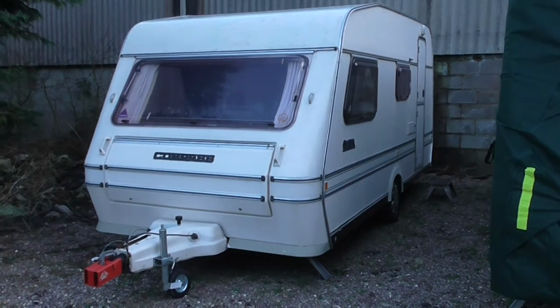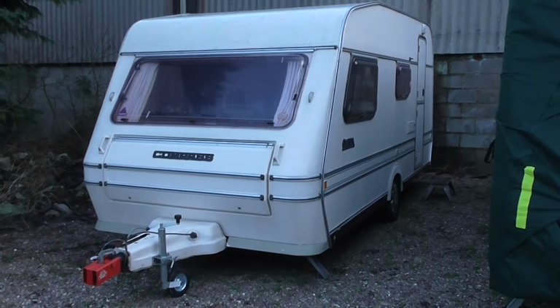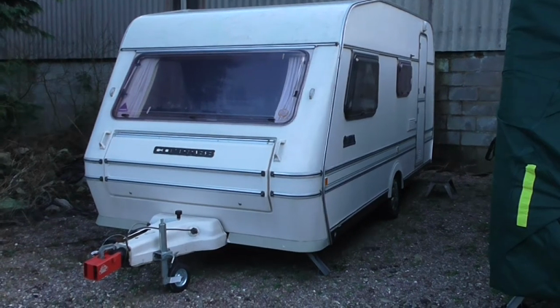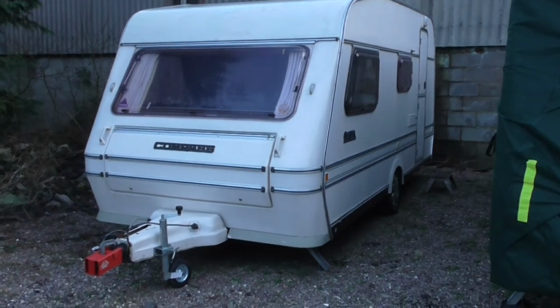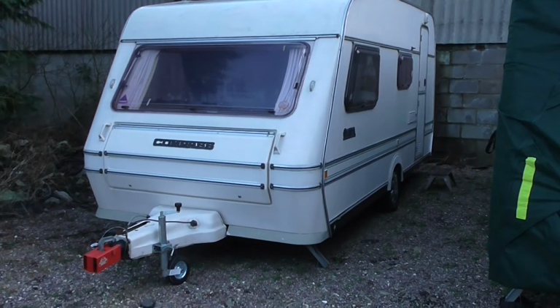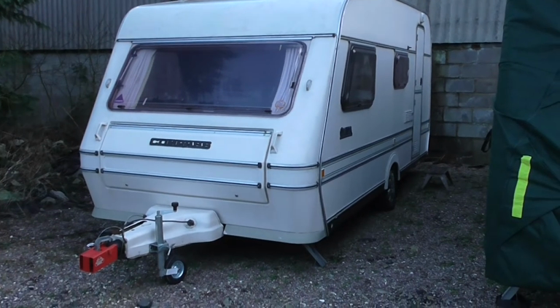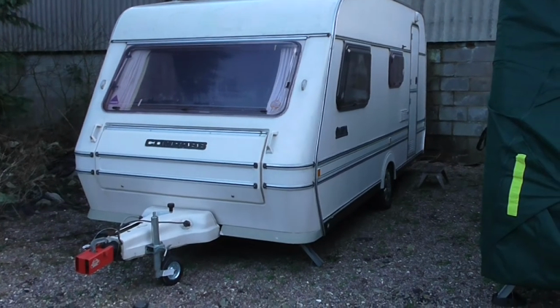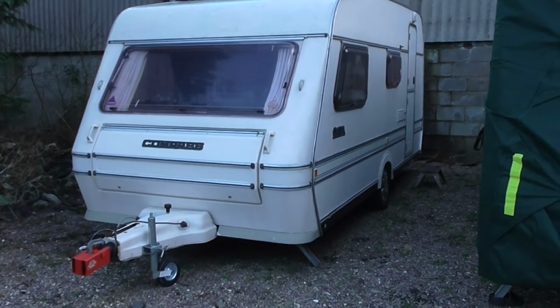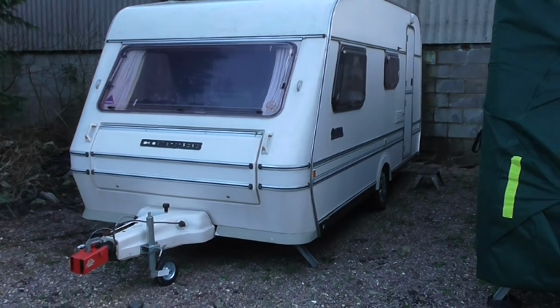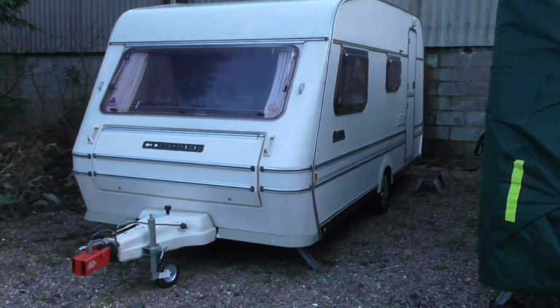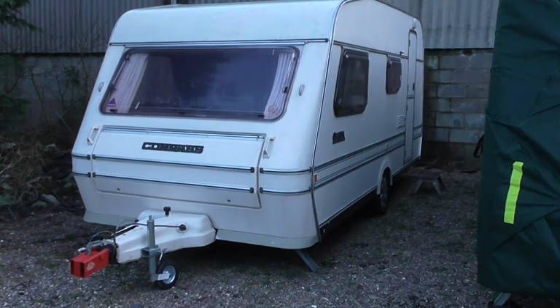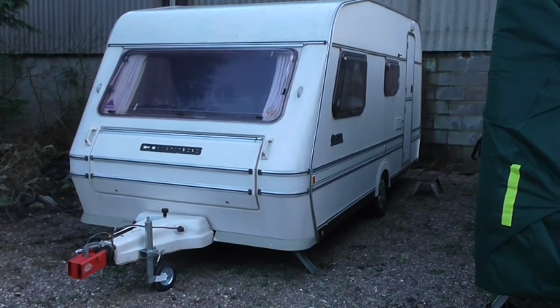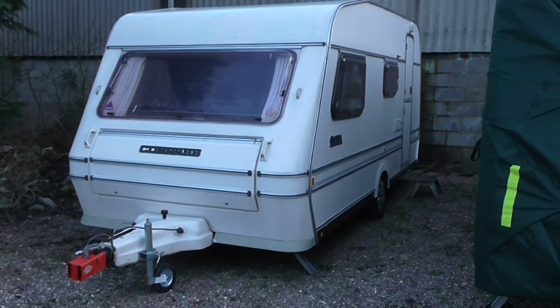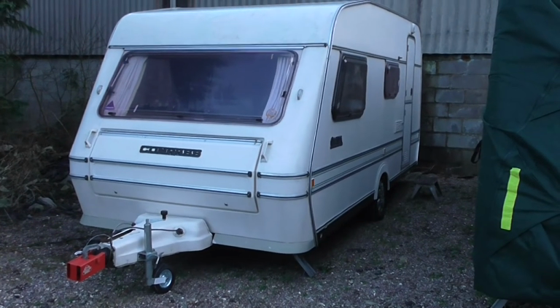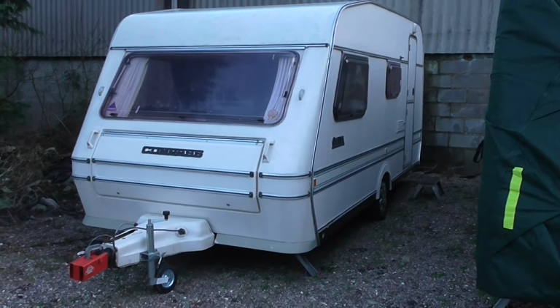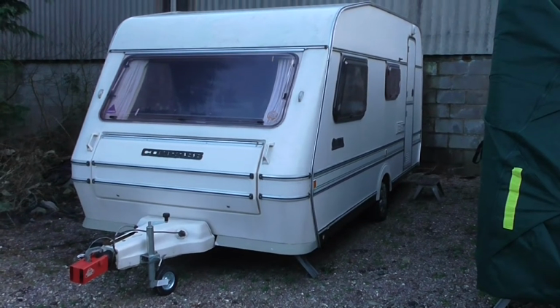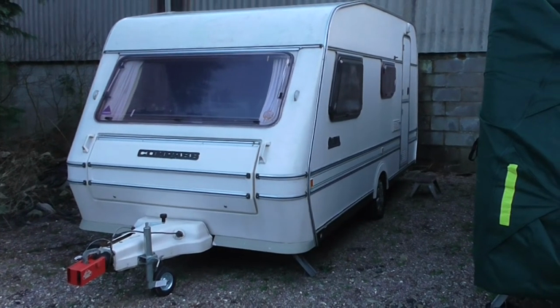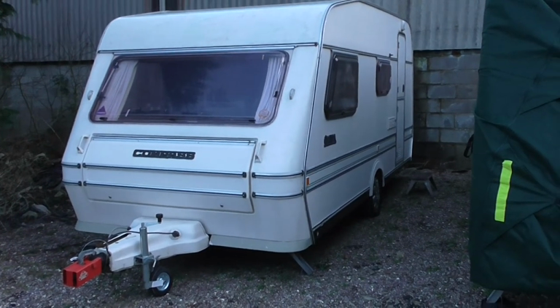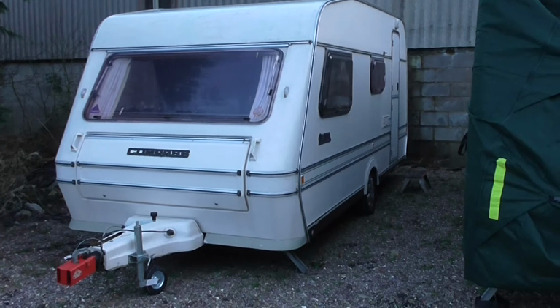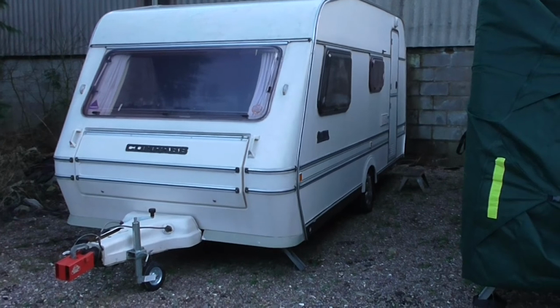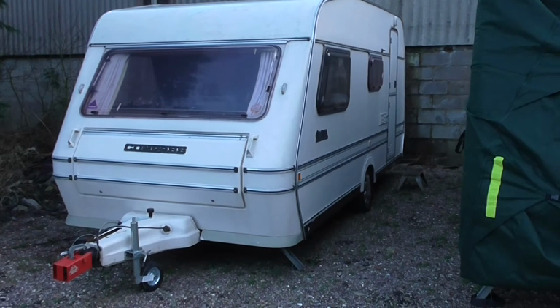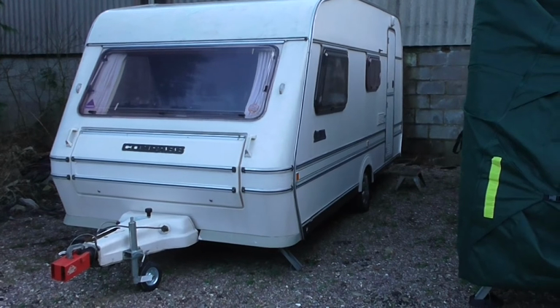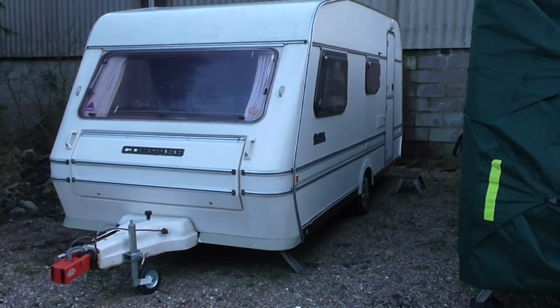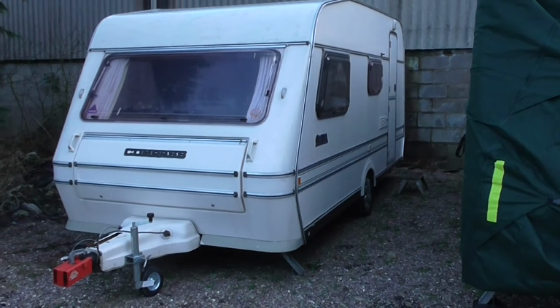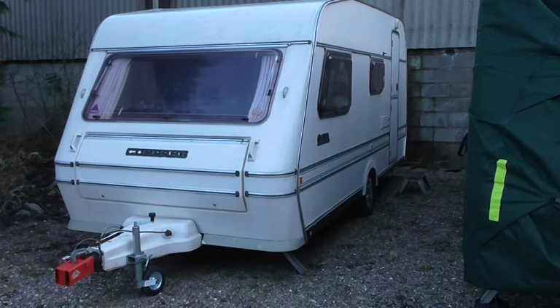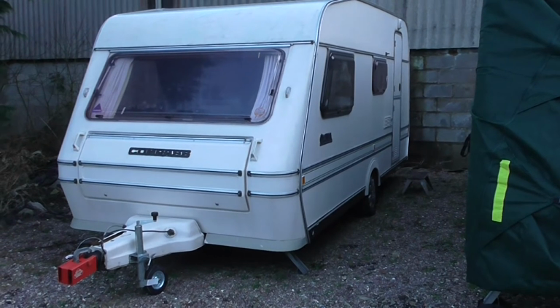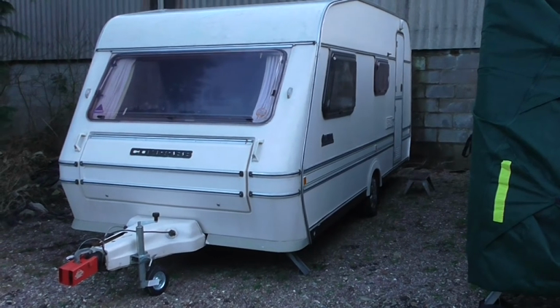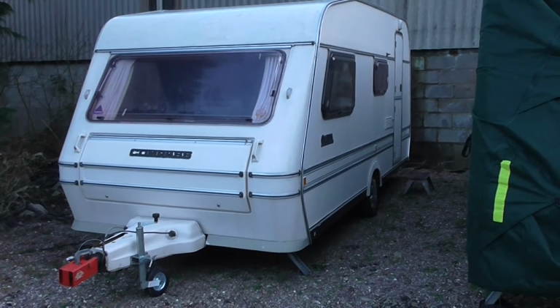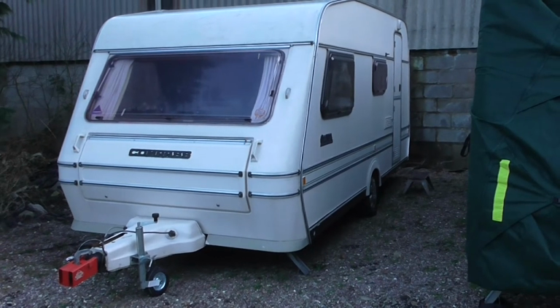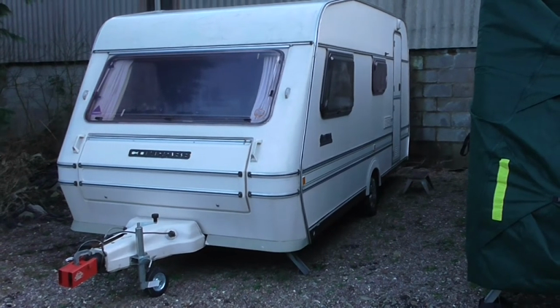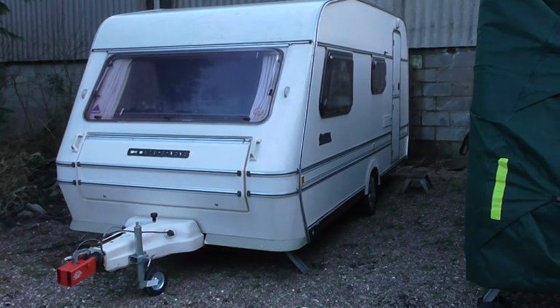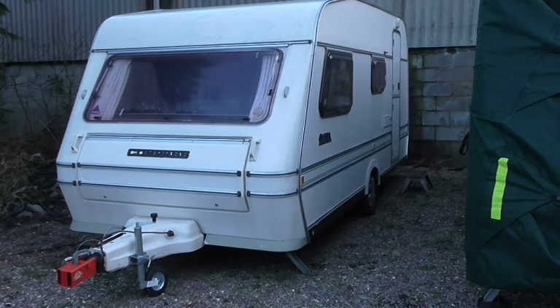Hello, welcome to the sale of this caravan, the Compass Amiga 4 berth, built in 1990.